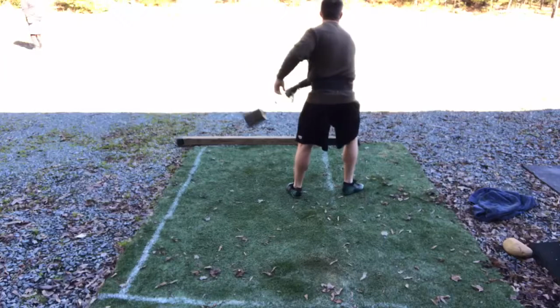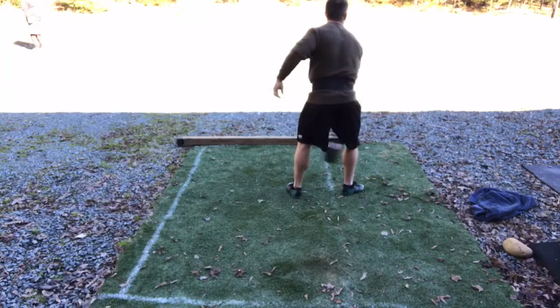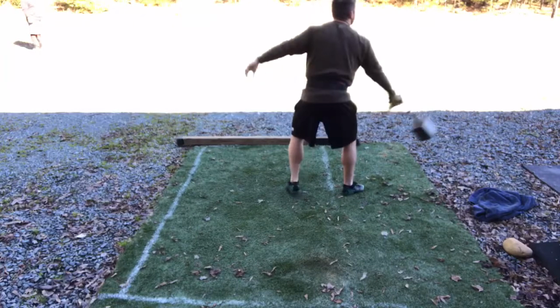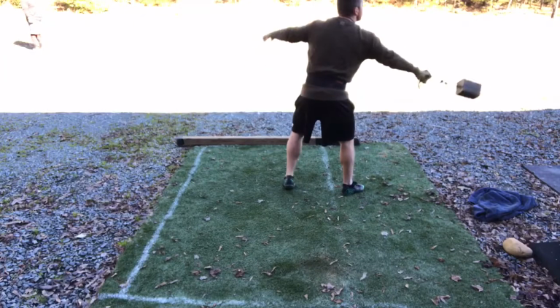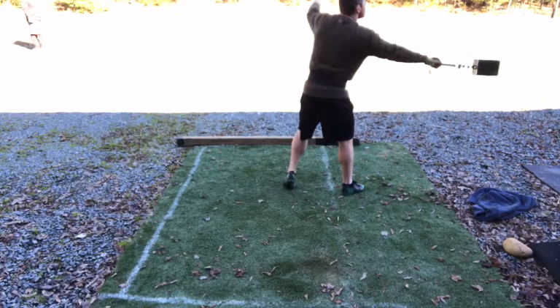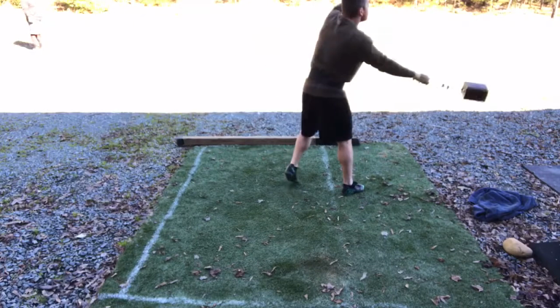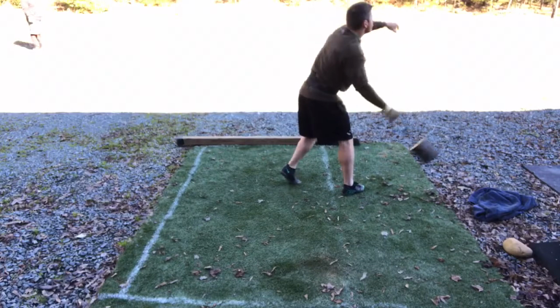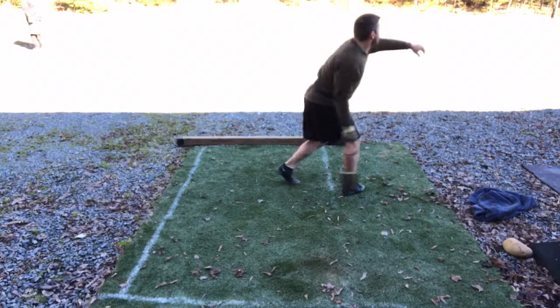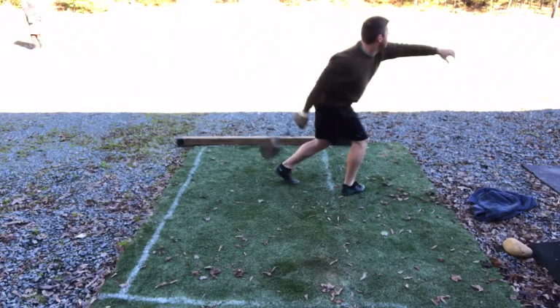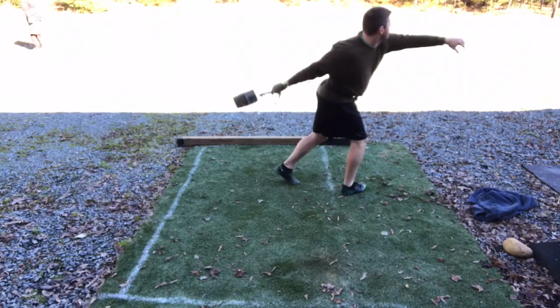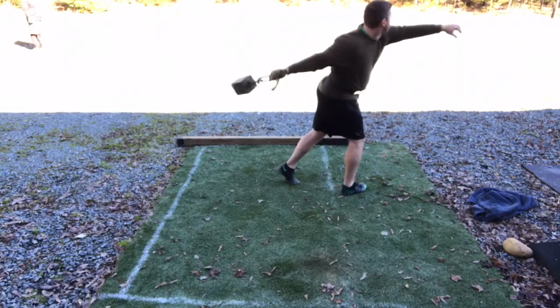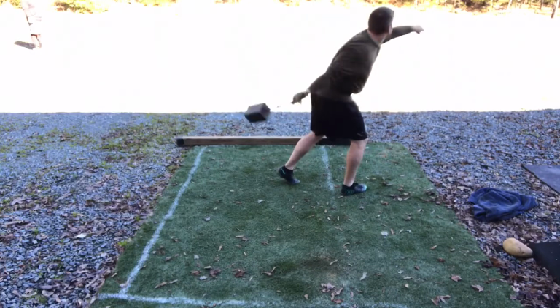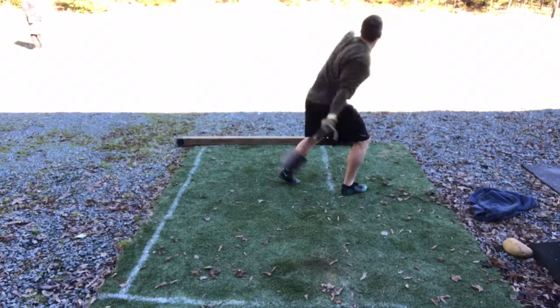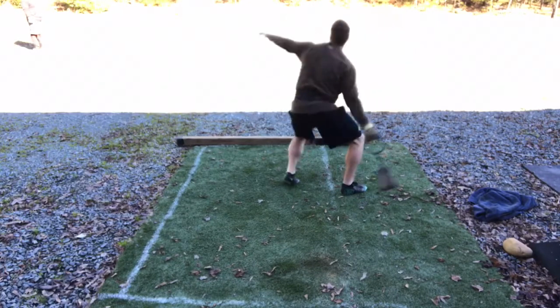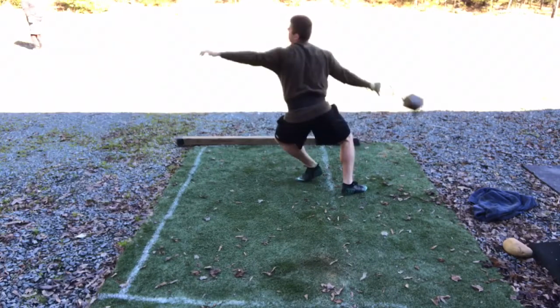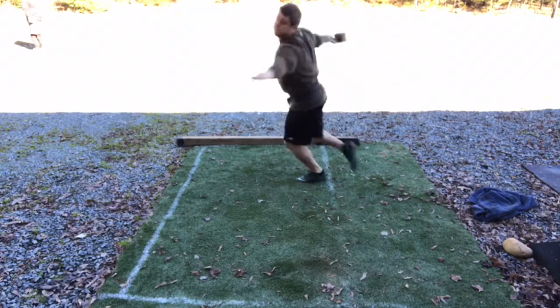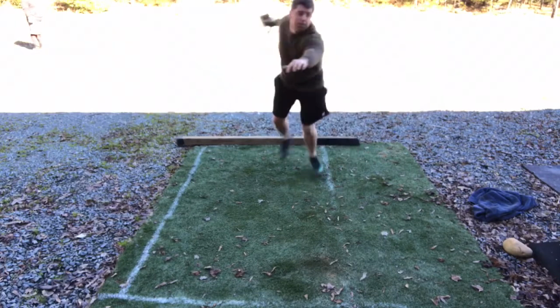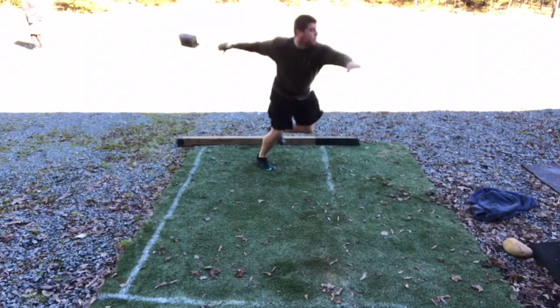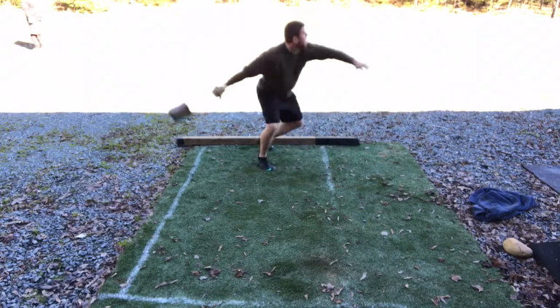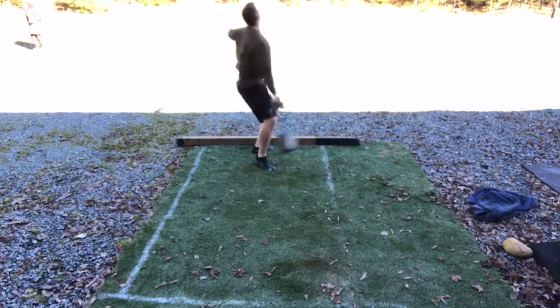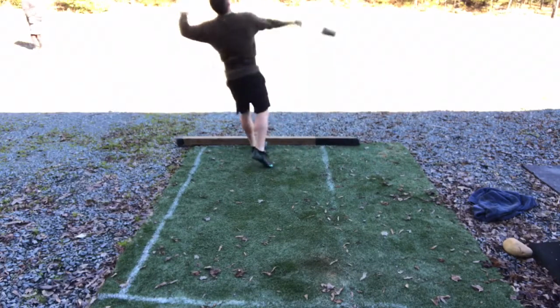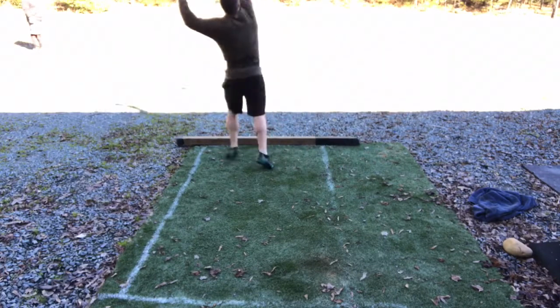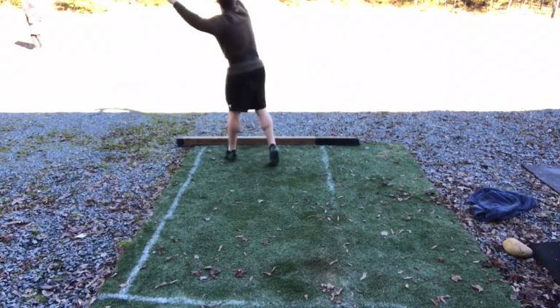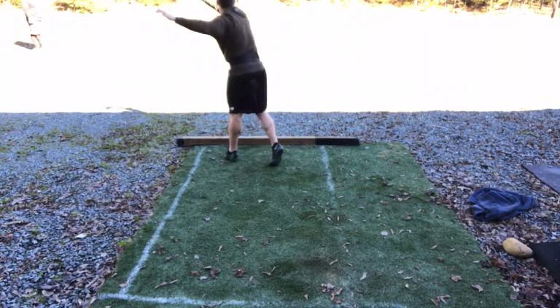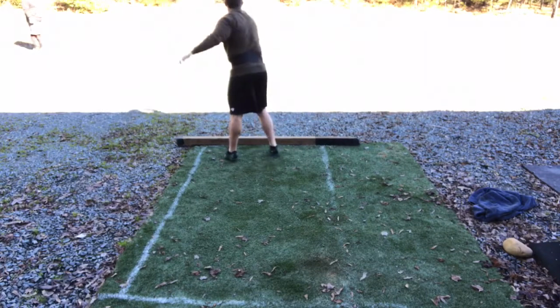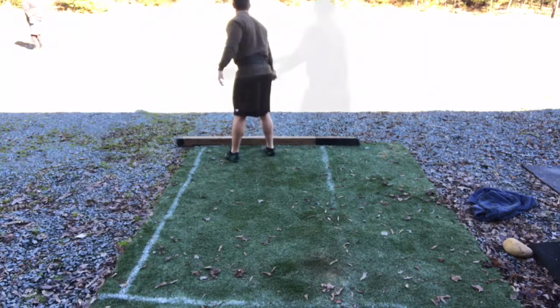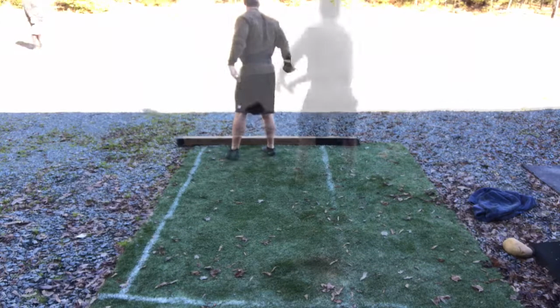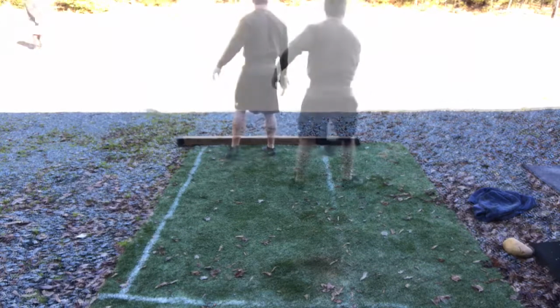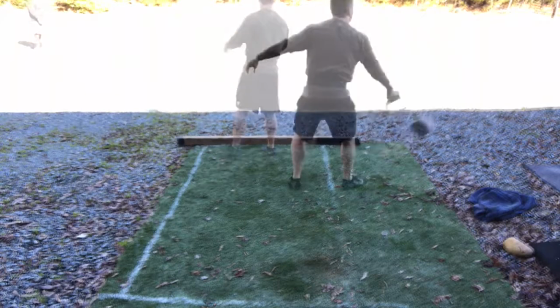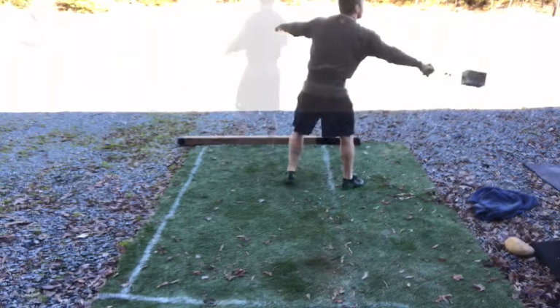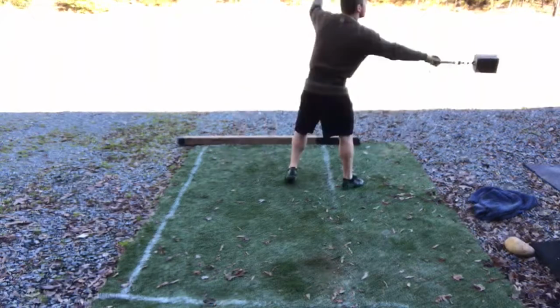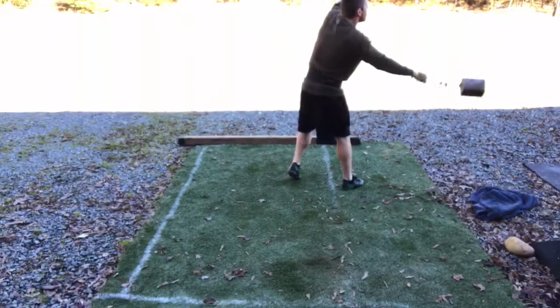We're back with another throw practice. This is from Friday, January 11th. I got to throw with my brother today — he was in town.